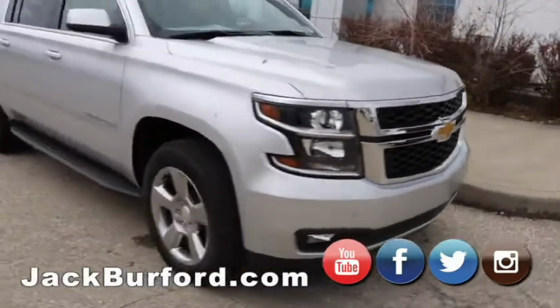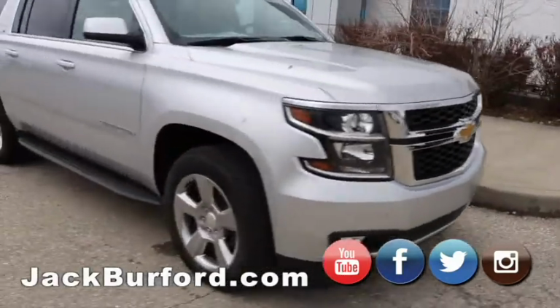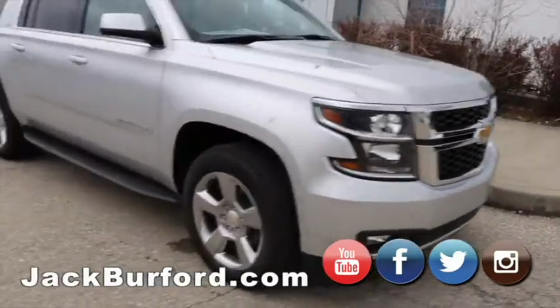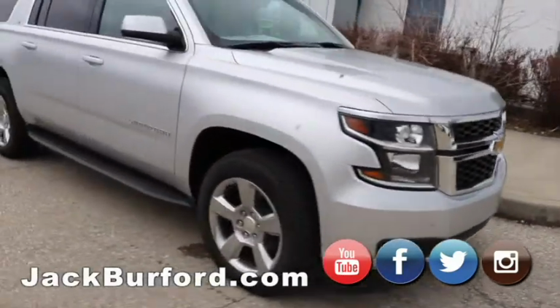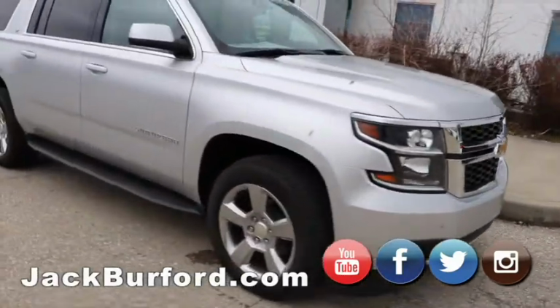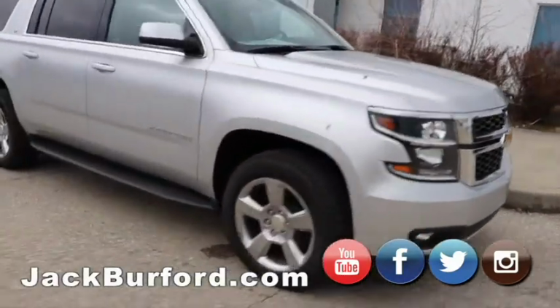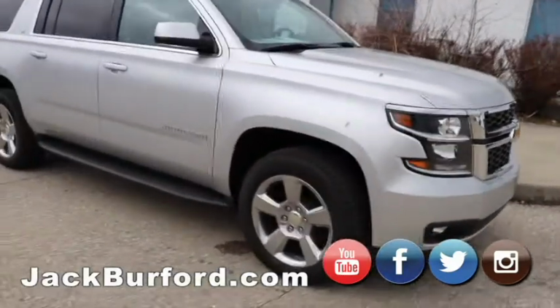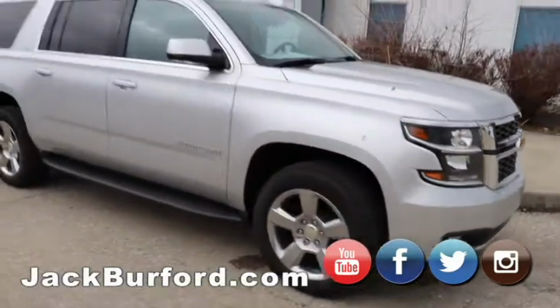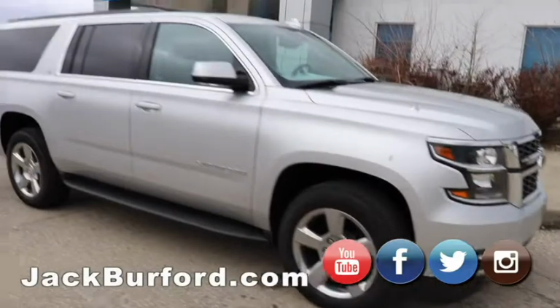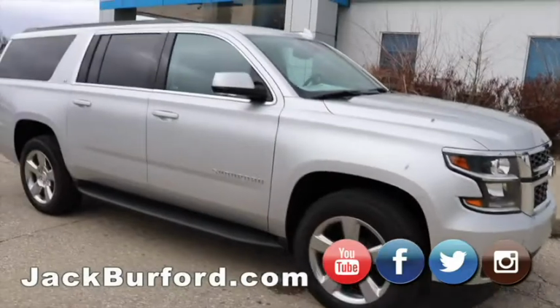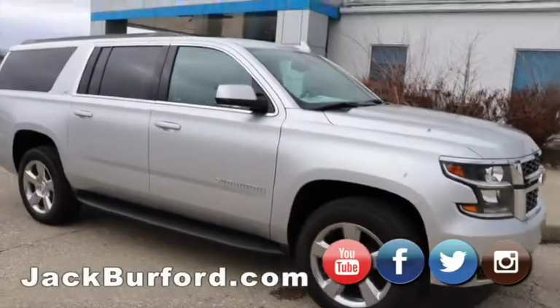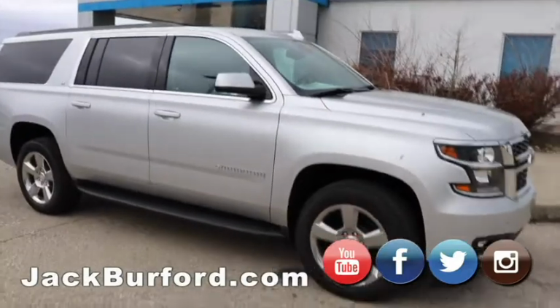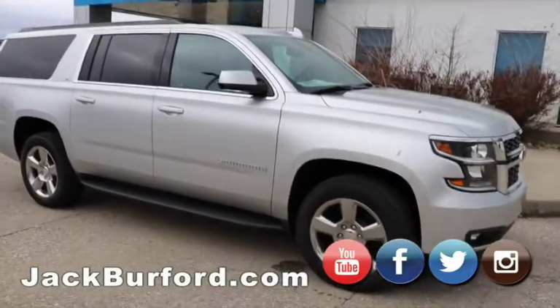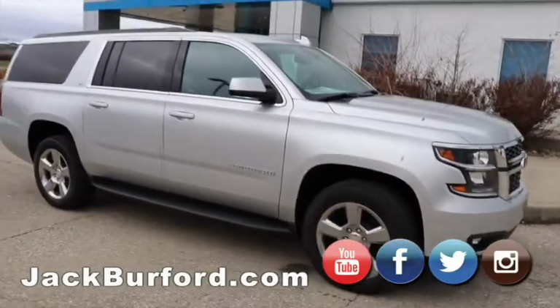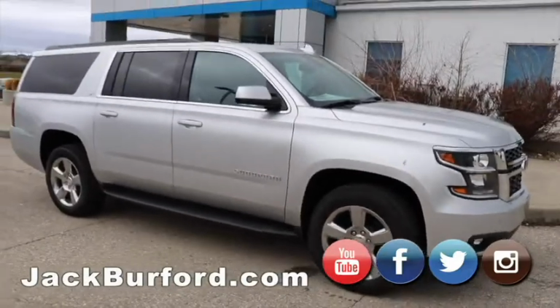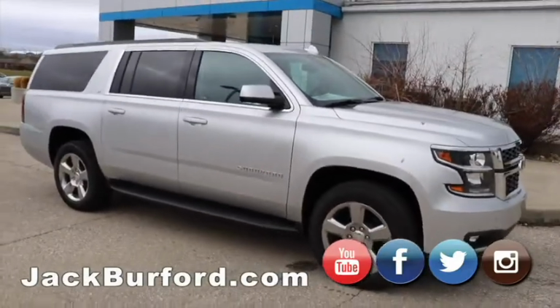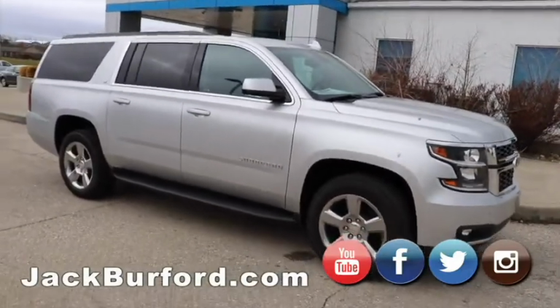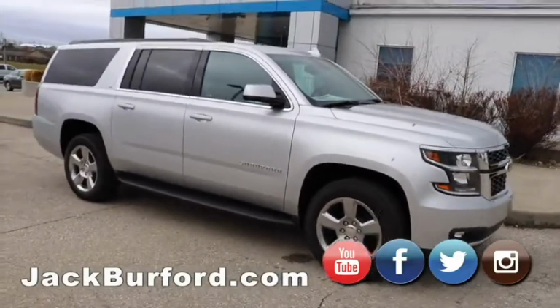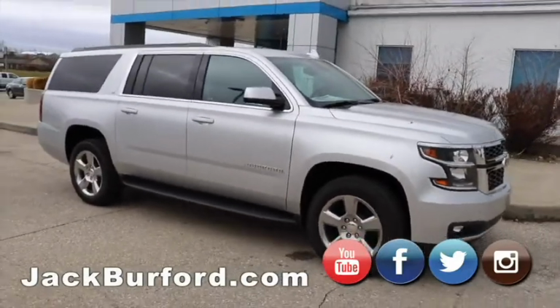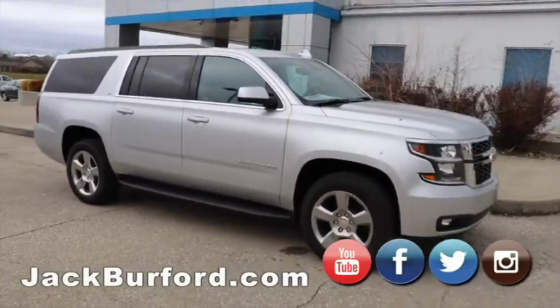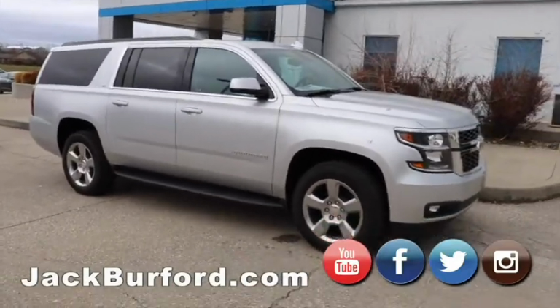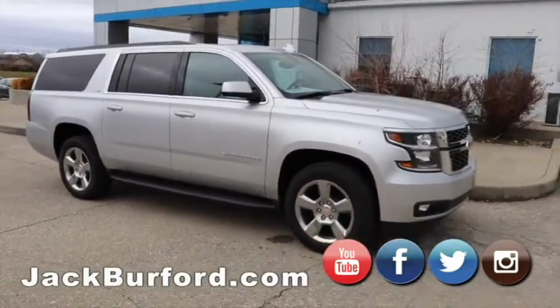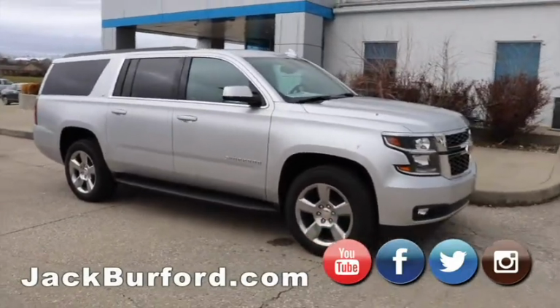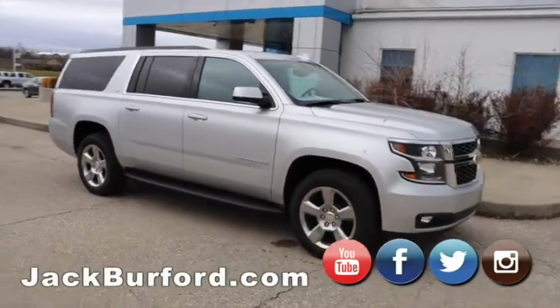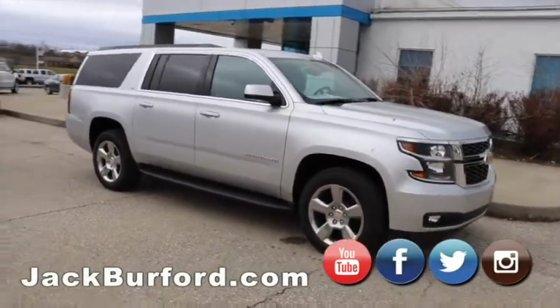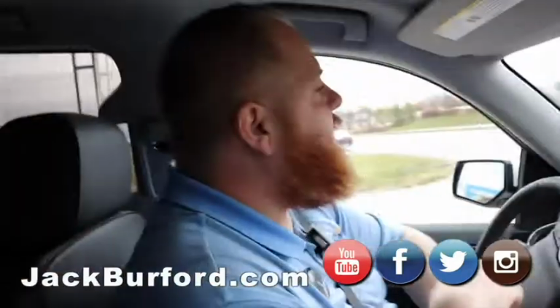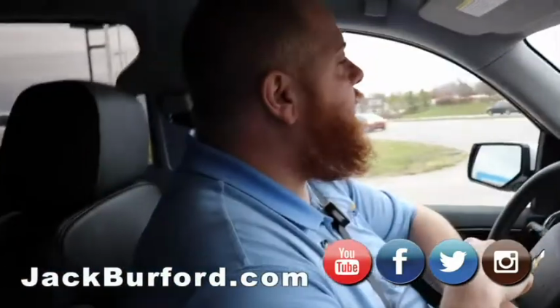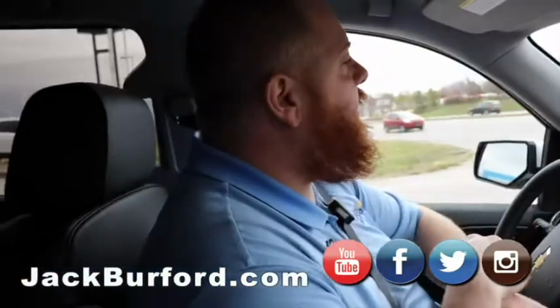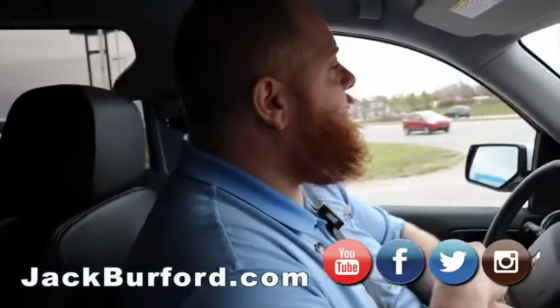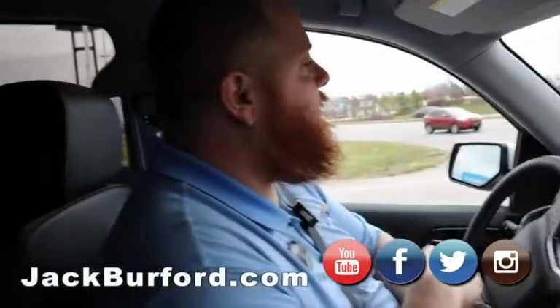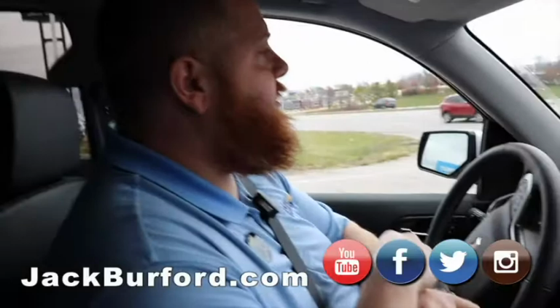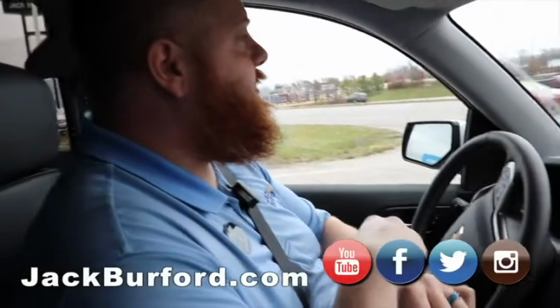That first video of the year — might as well start it off in style, right? We're going to take it around the block, see how she does.